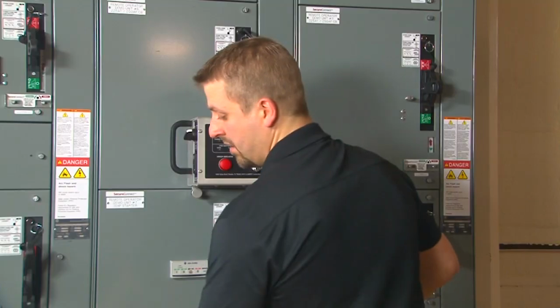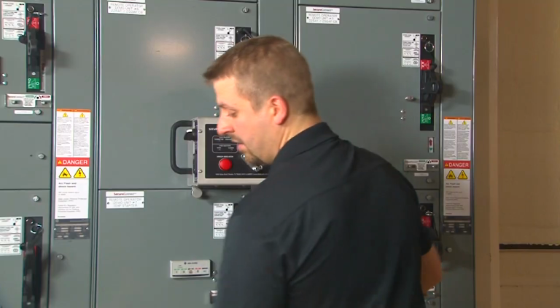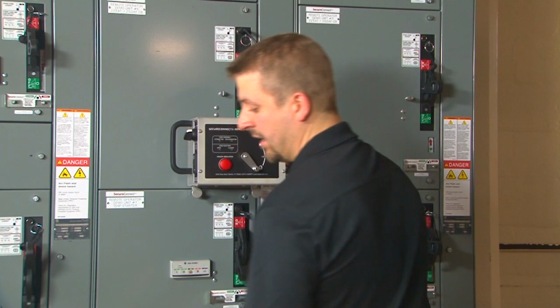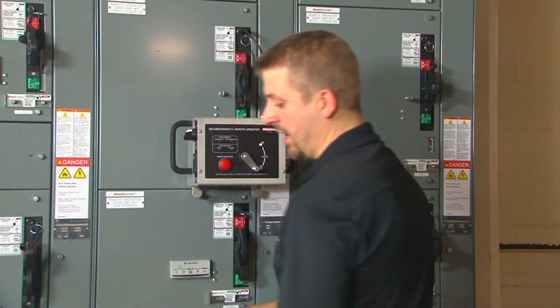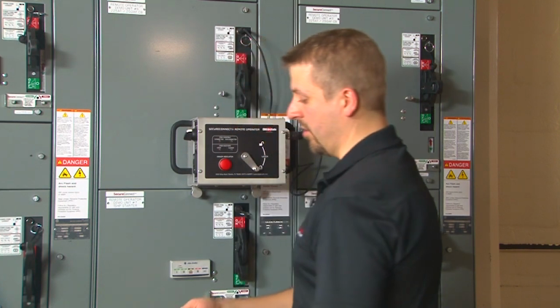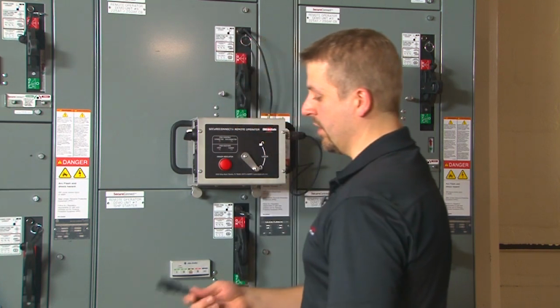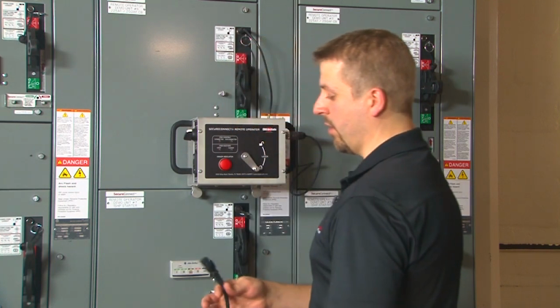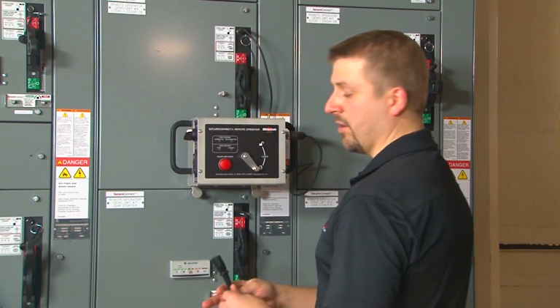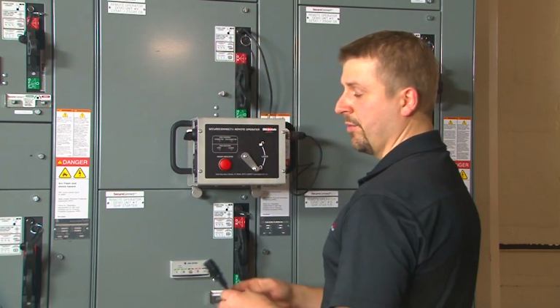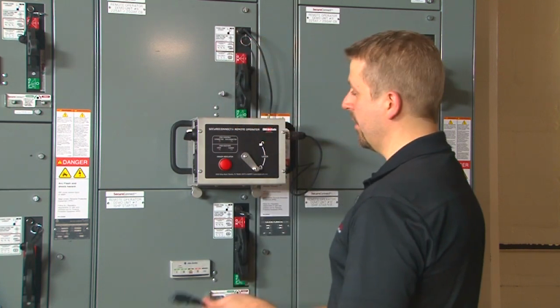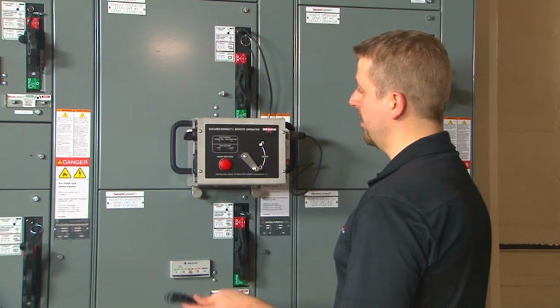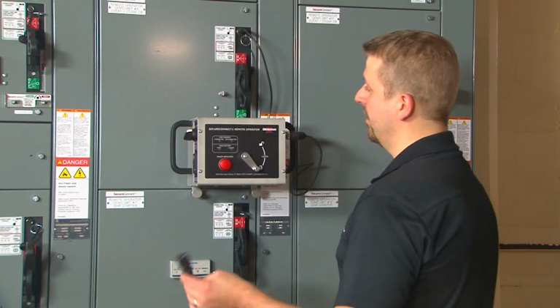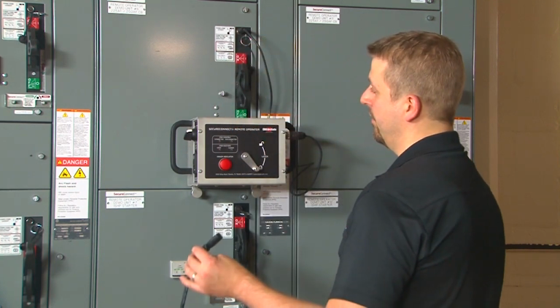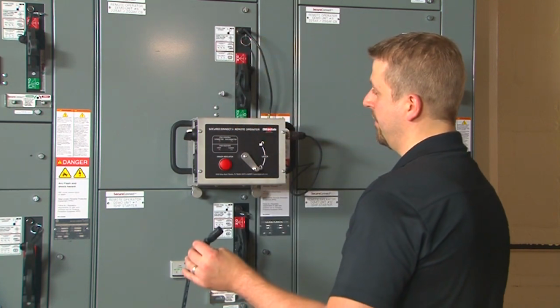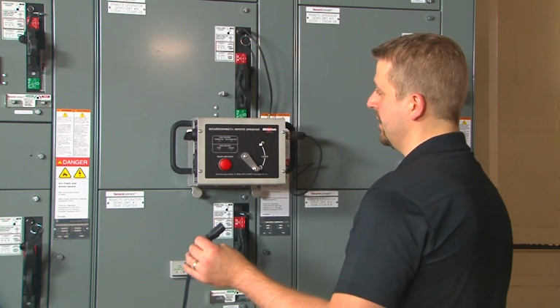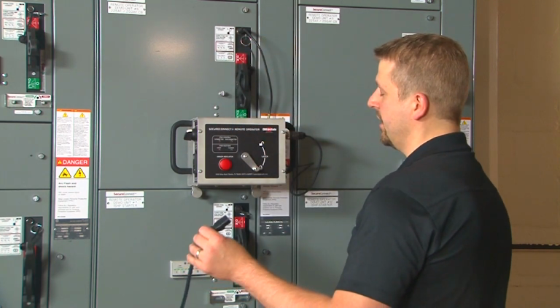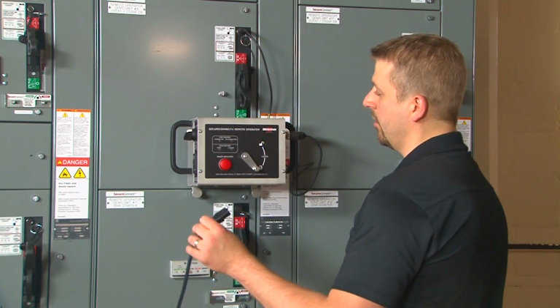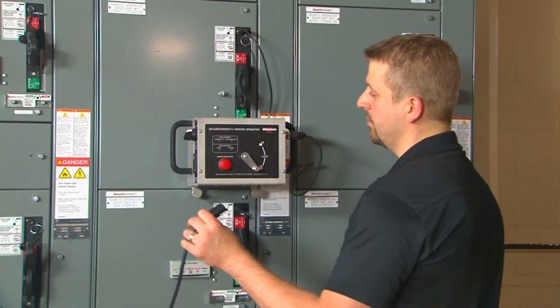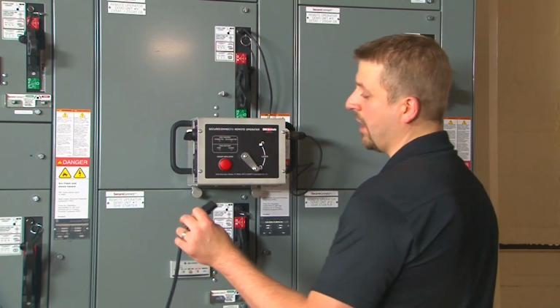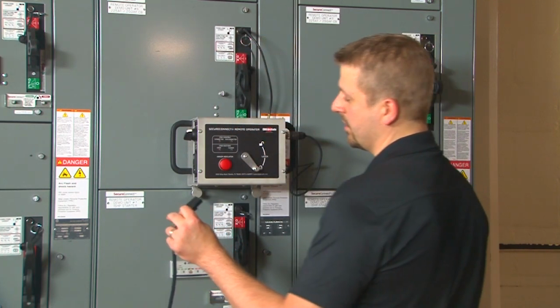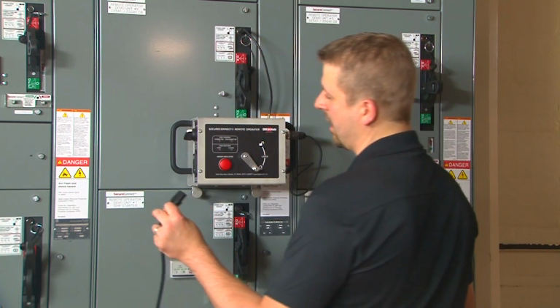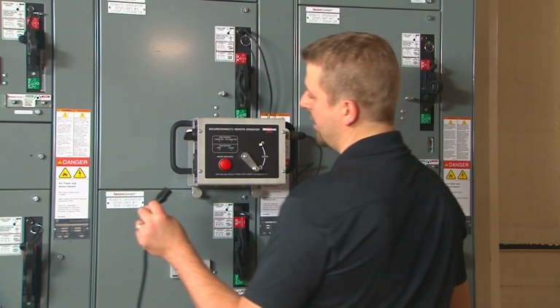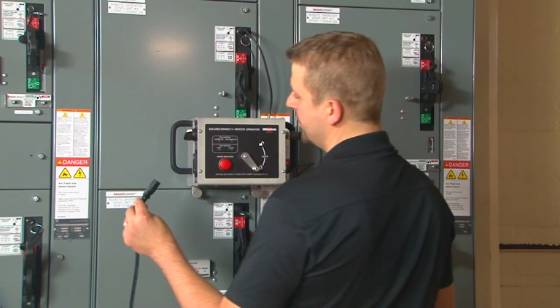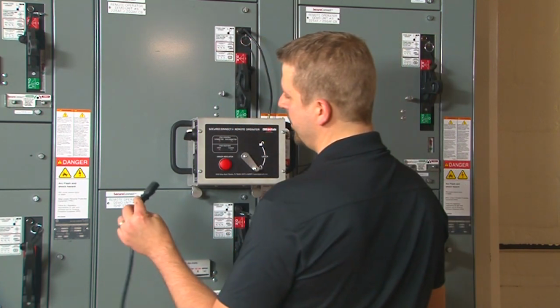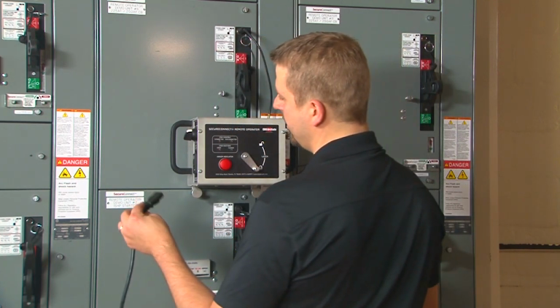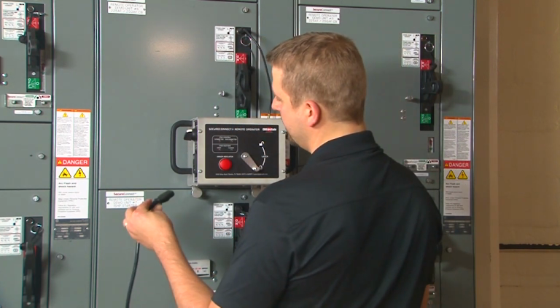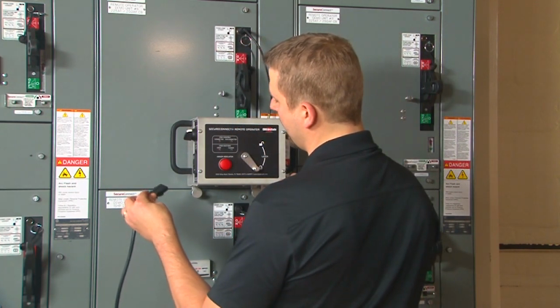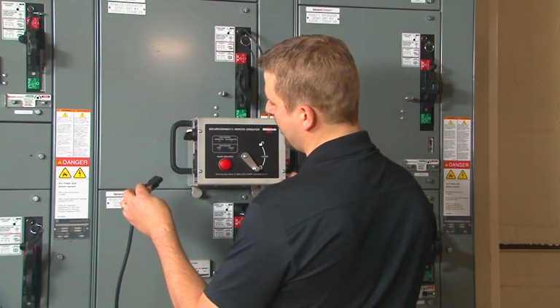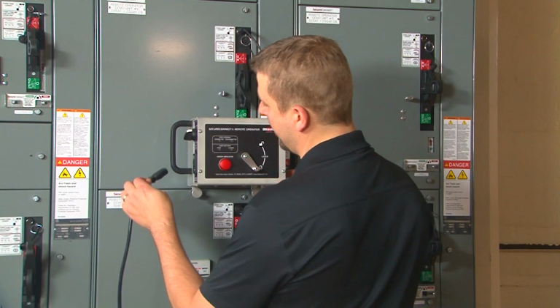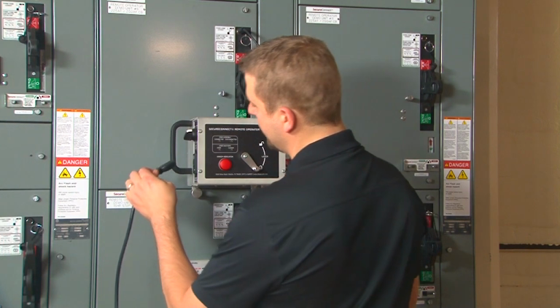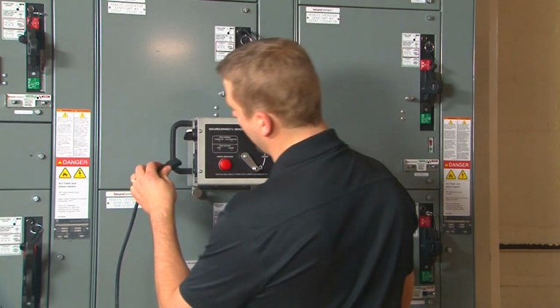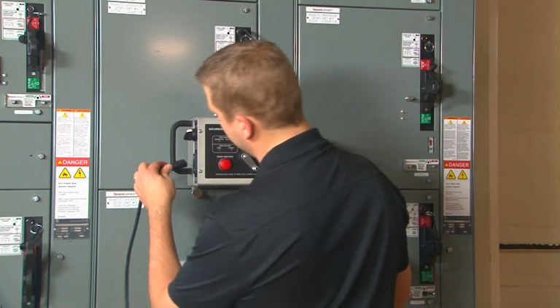Then connect your 120 or 240 volt, 50 or 60 hertz power supply to the remote operator to power it.